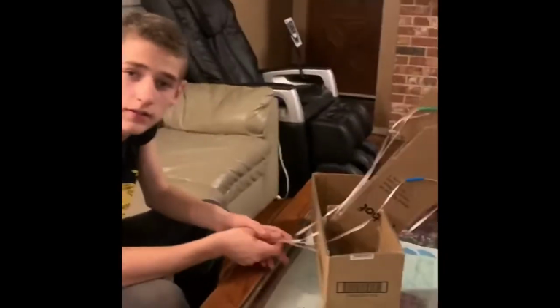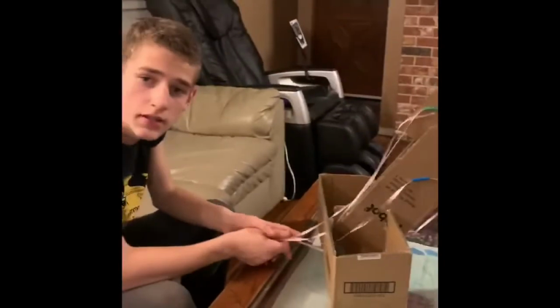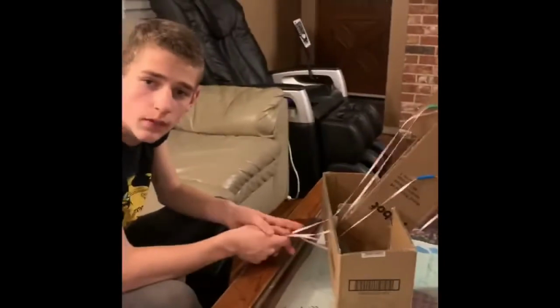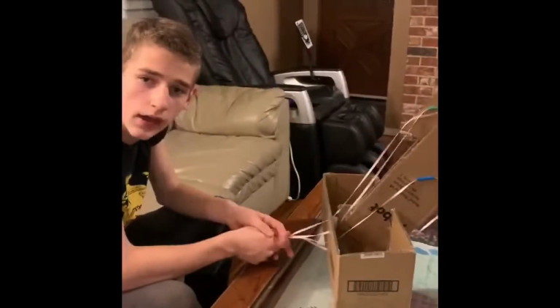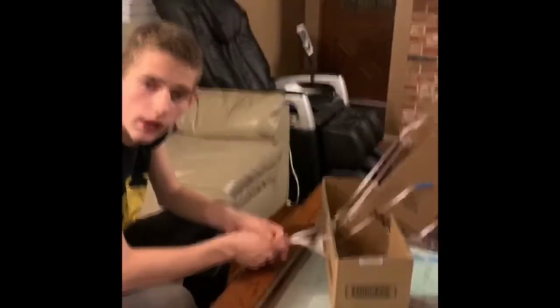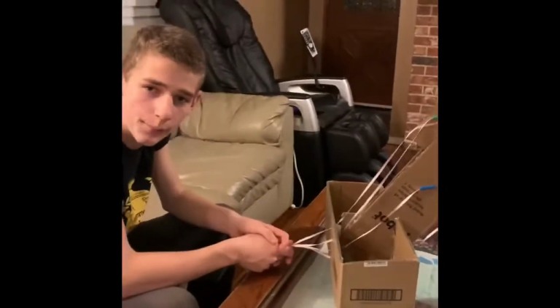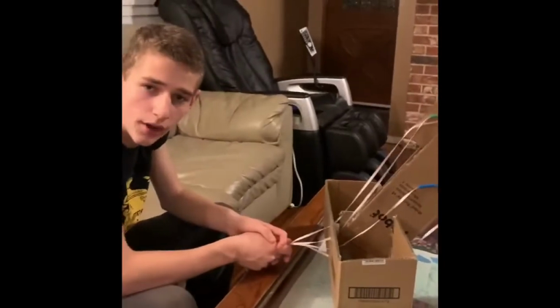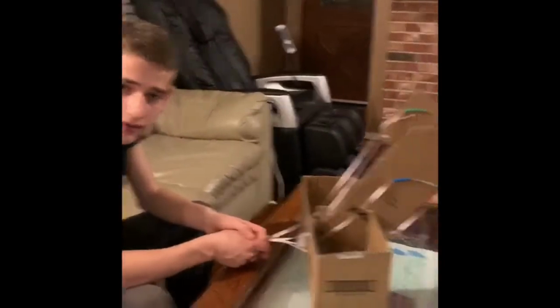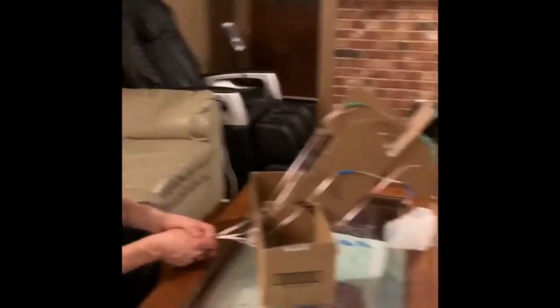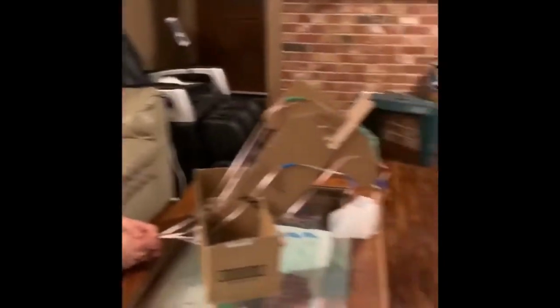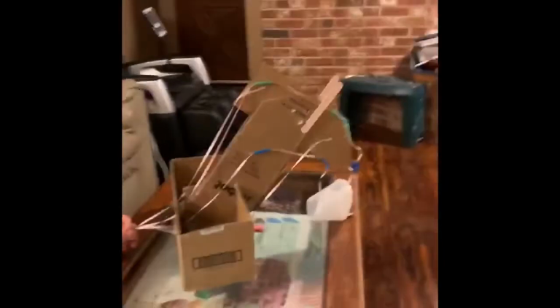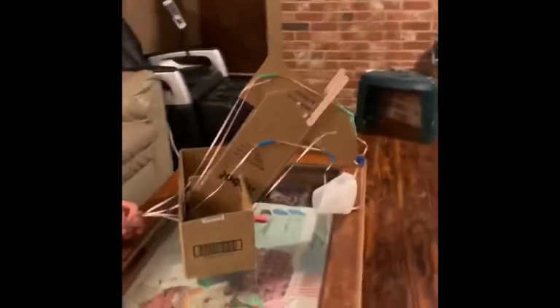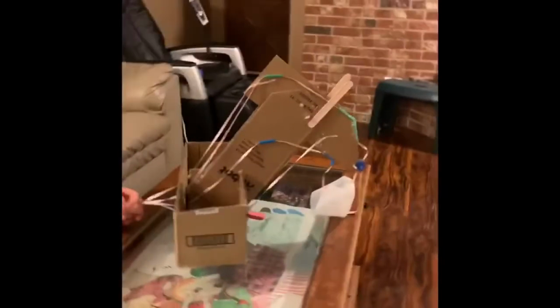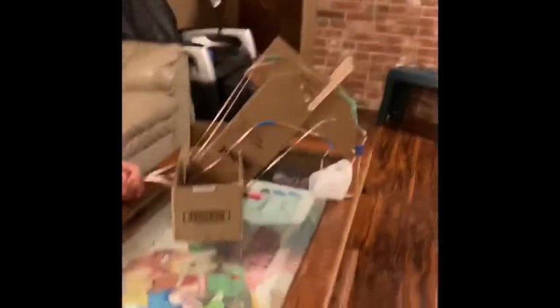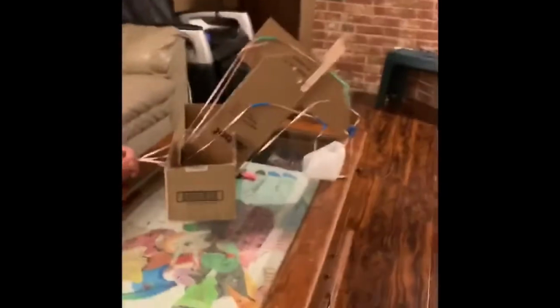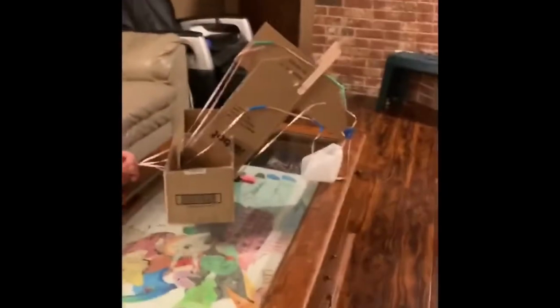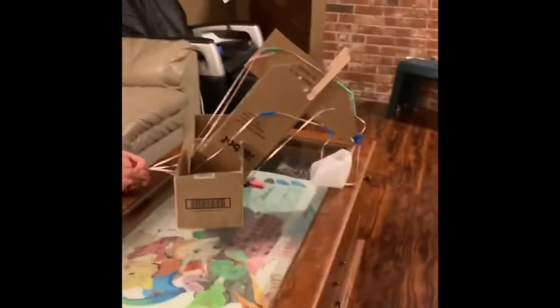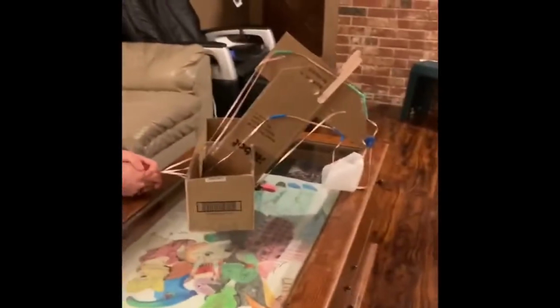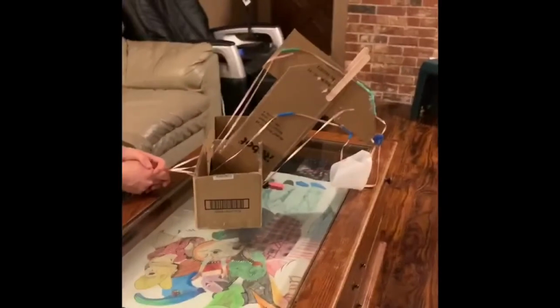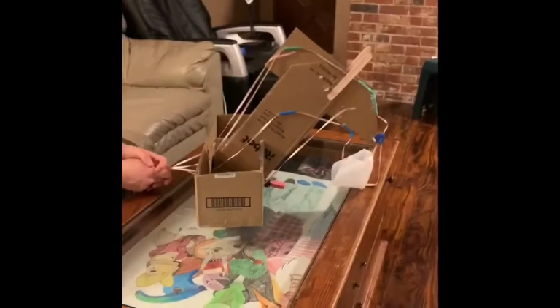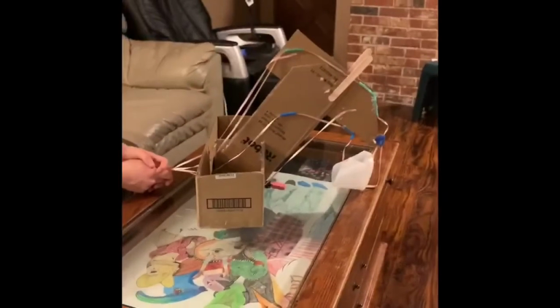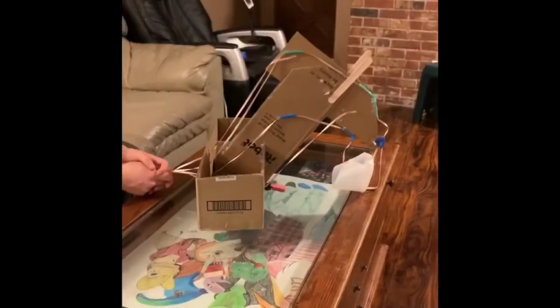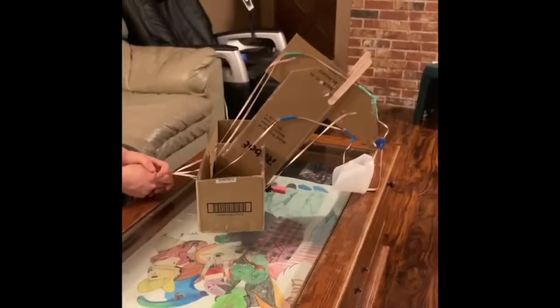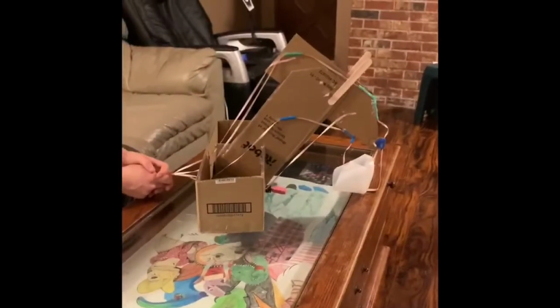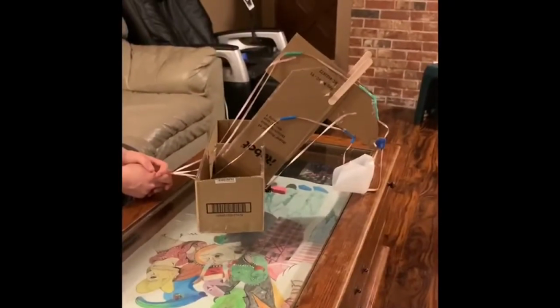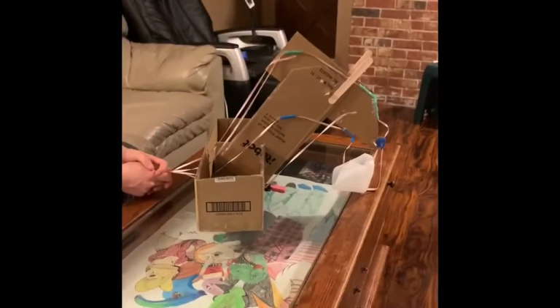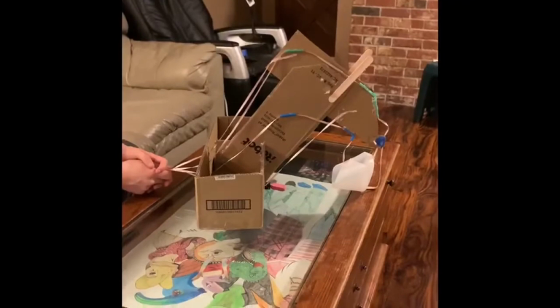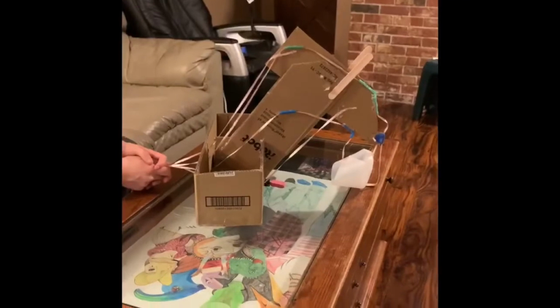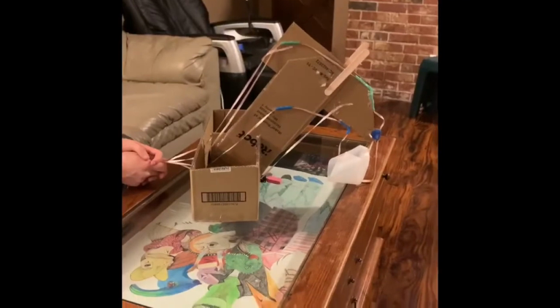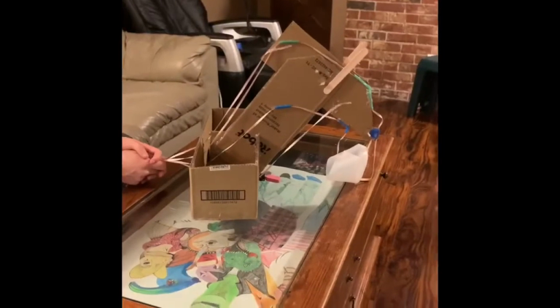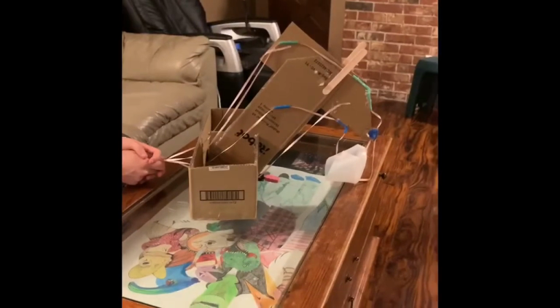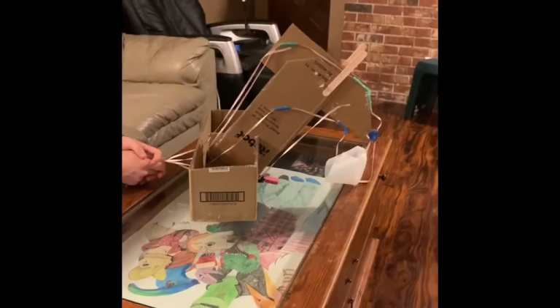So this is my project. It's kind of like a robot arm made out of cardboard and some other supplies.